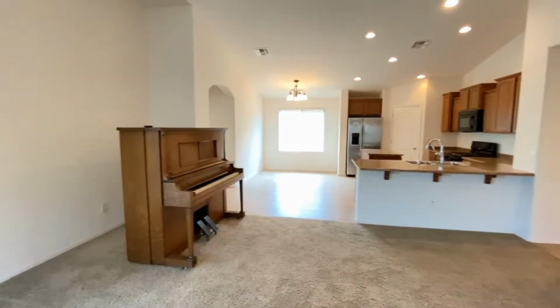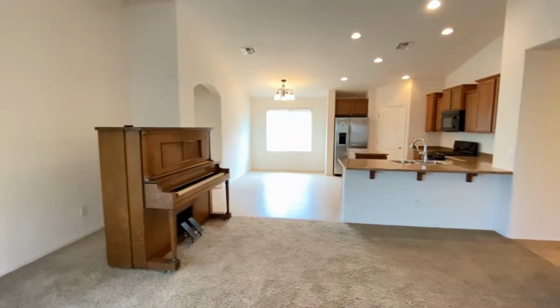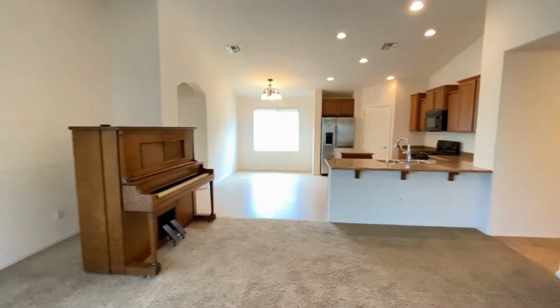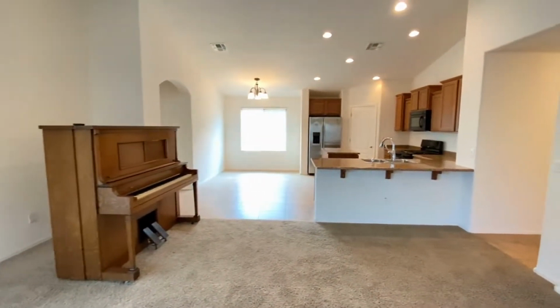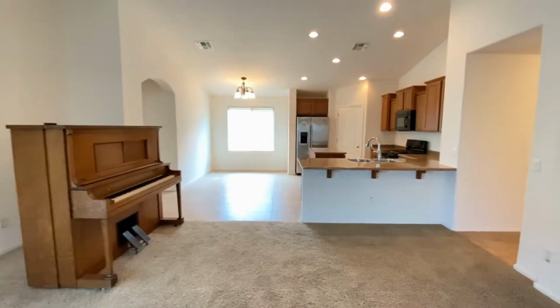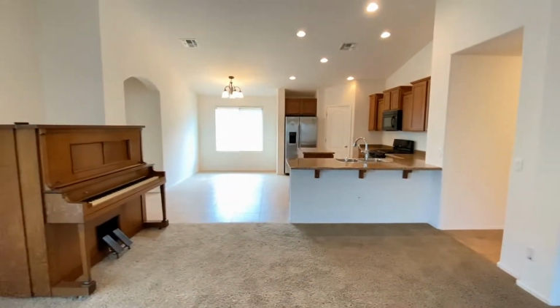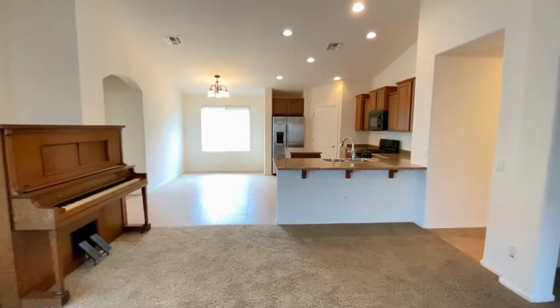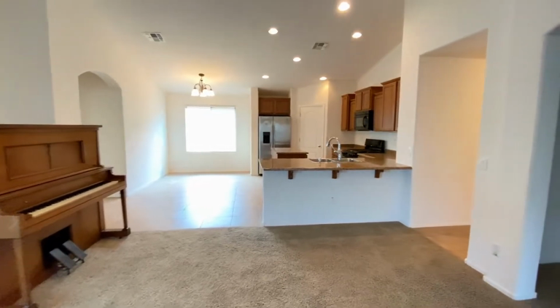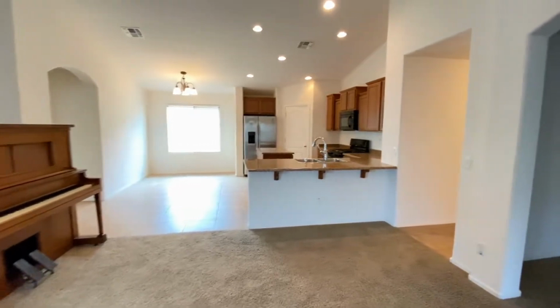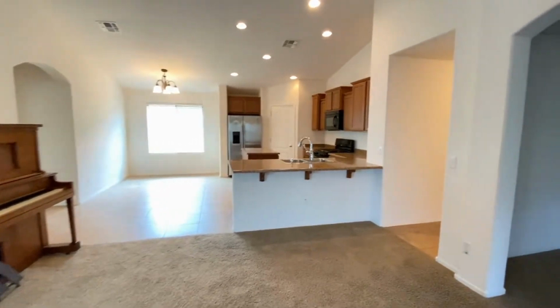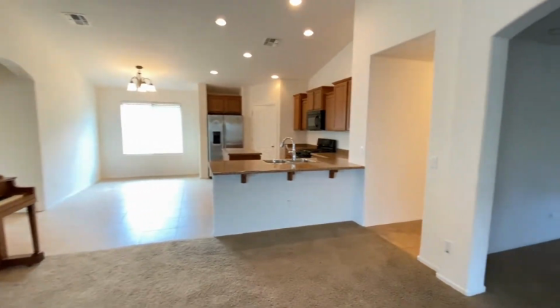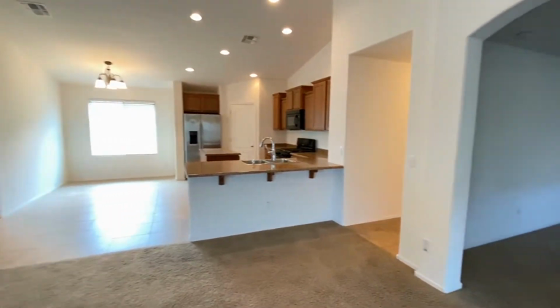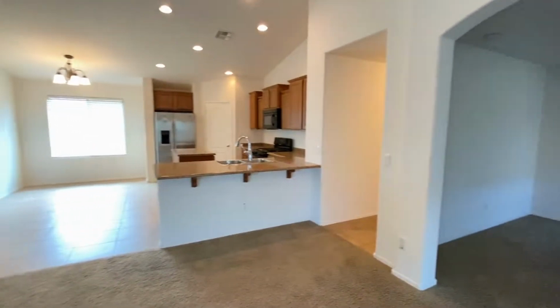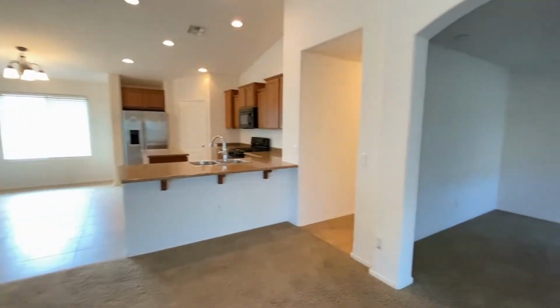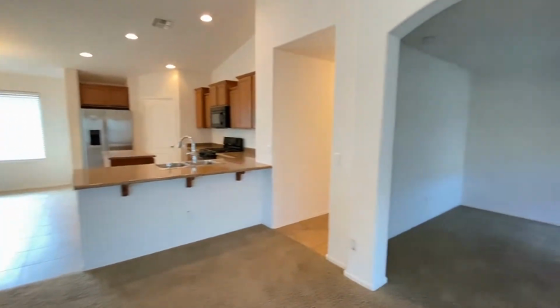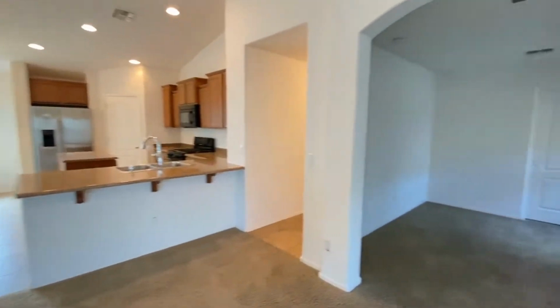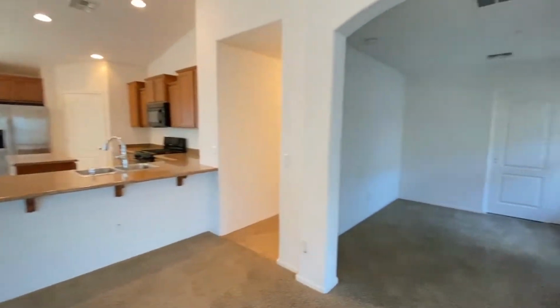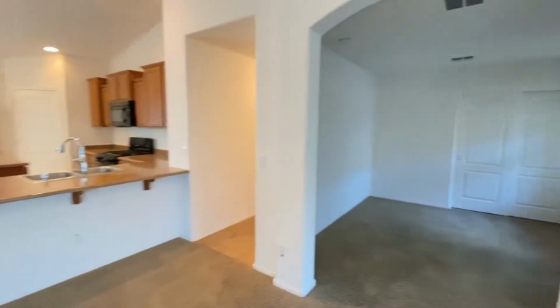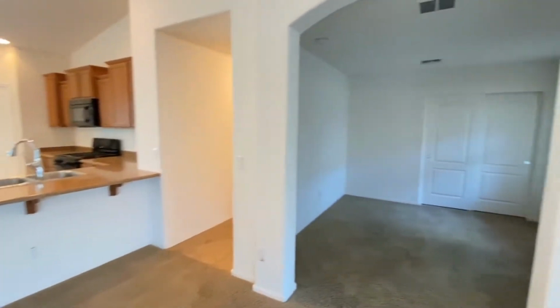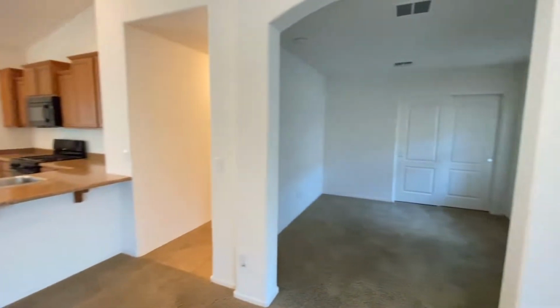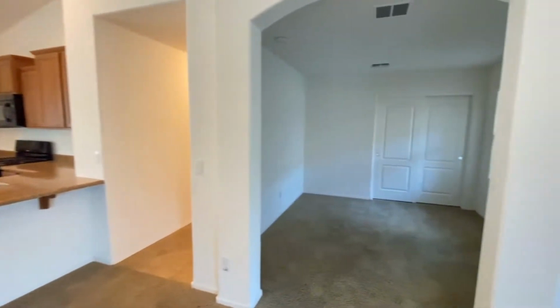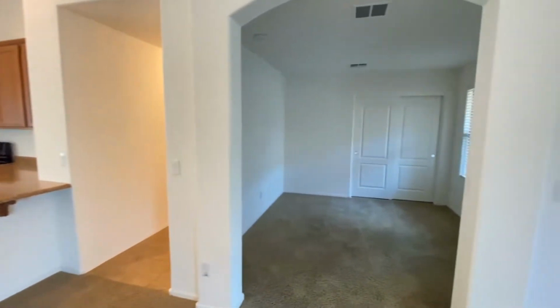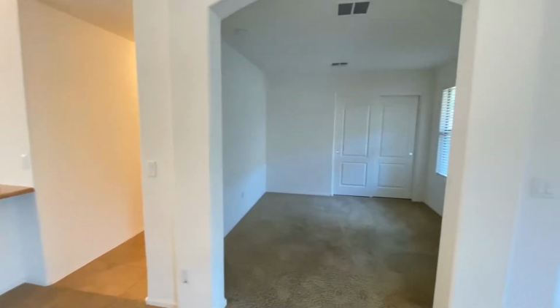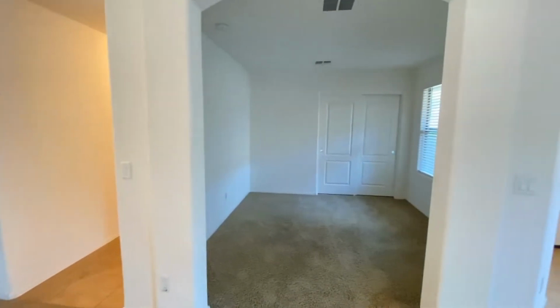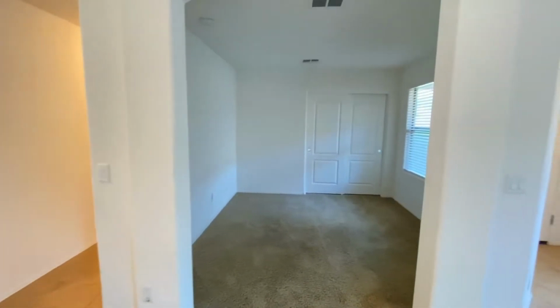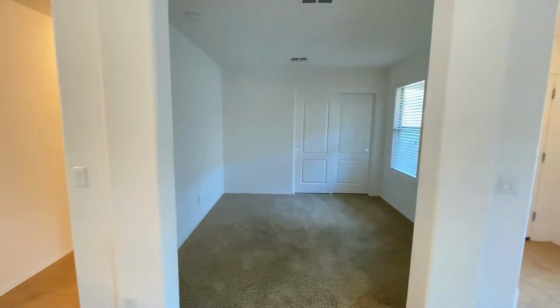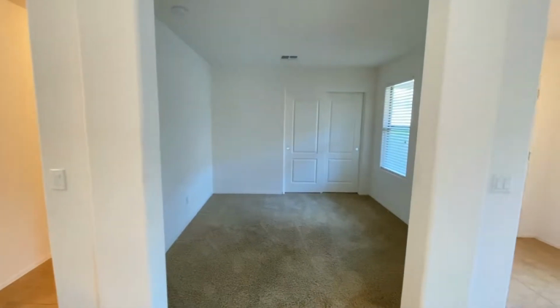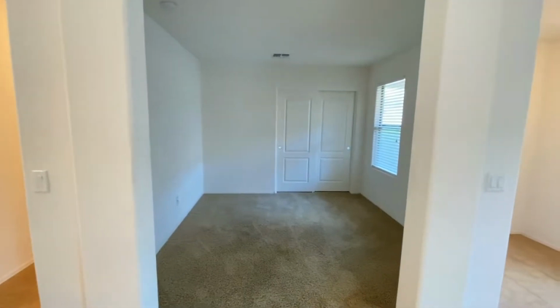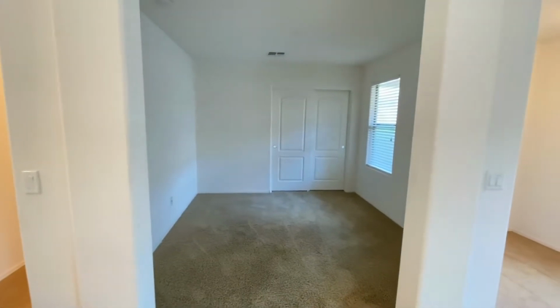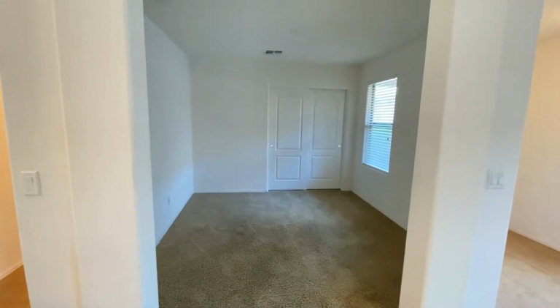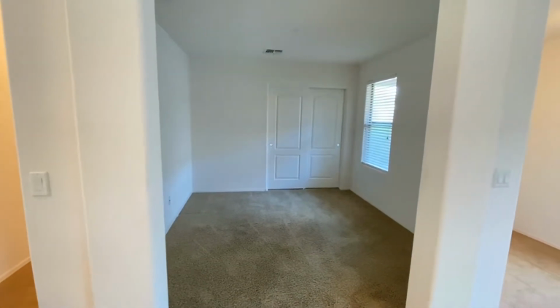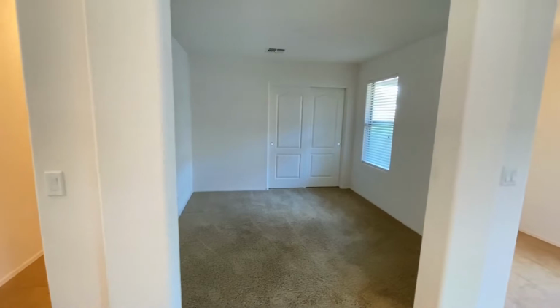Looking at the kitchen. Going to the right, I would consider this an office or a den.